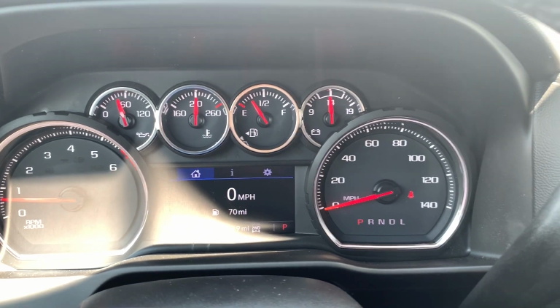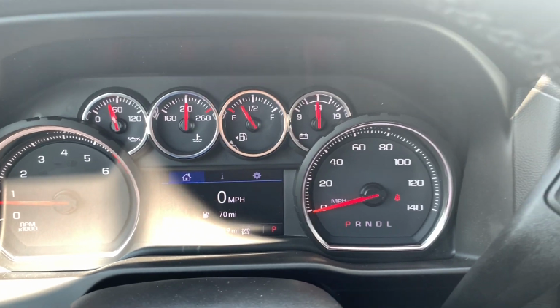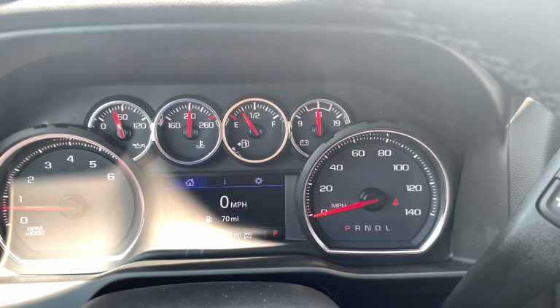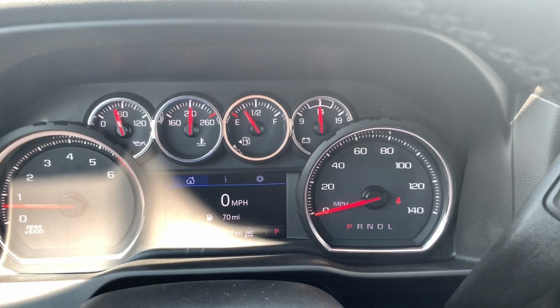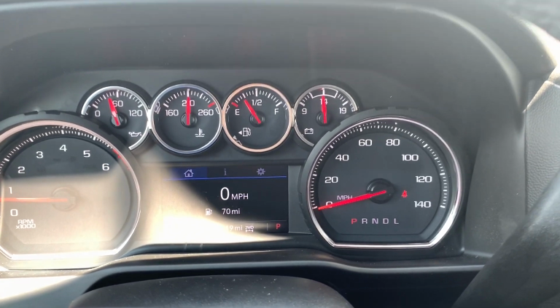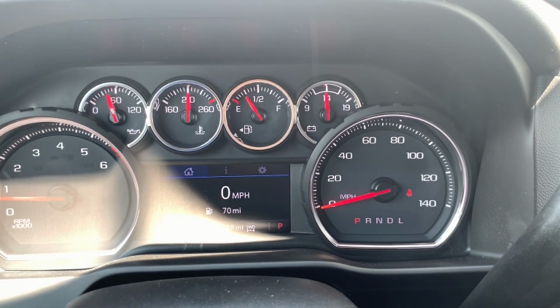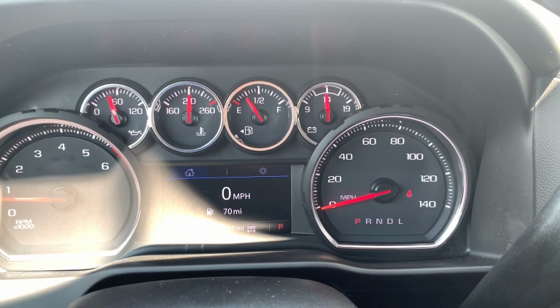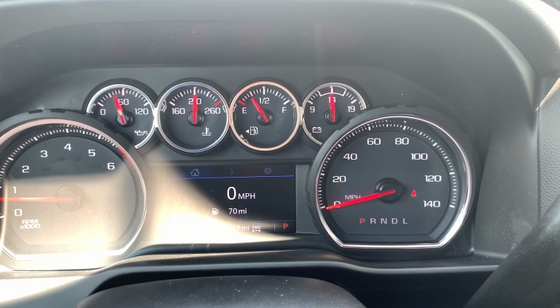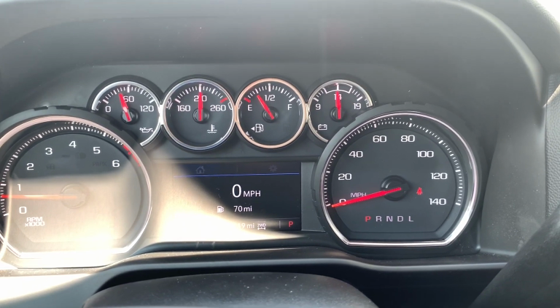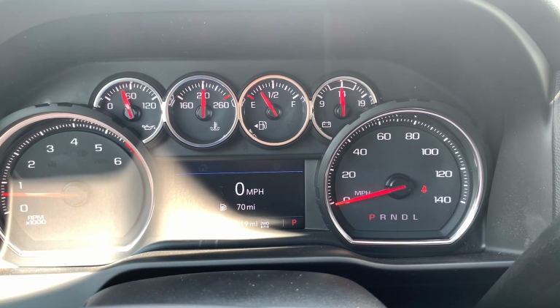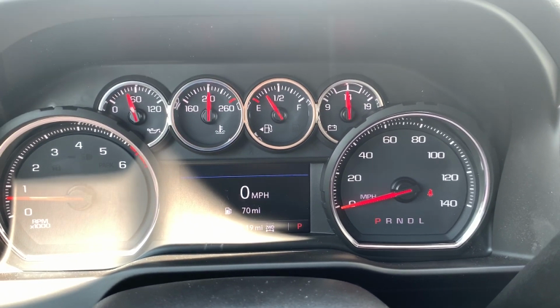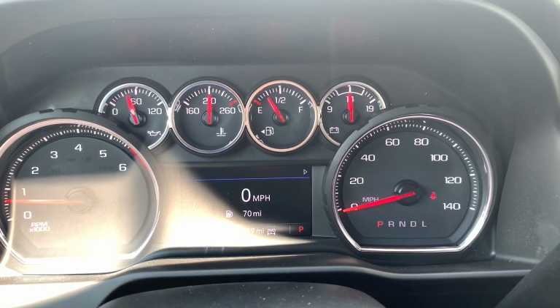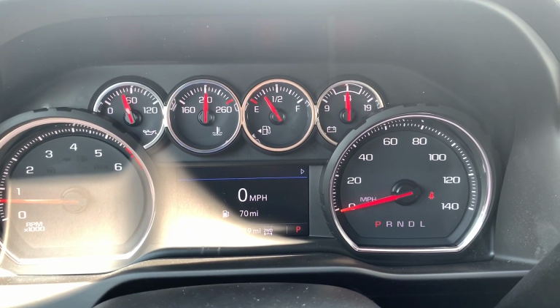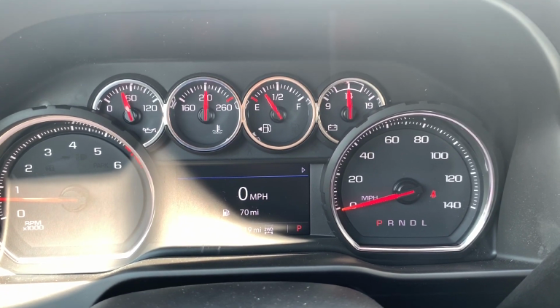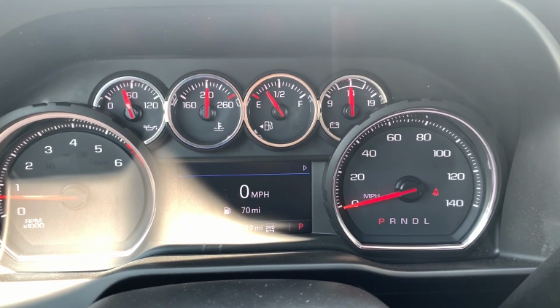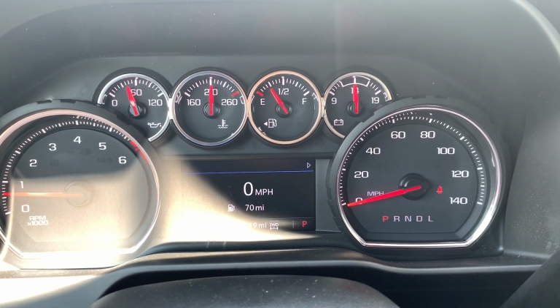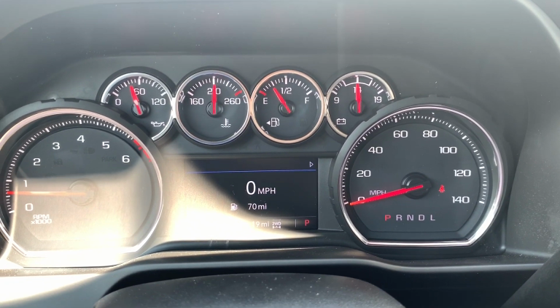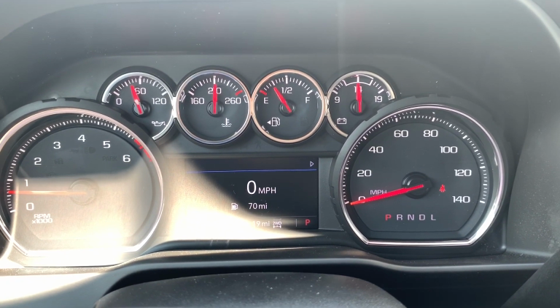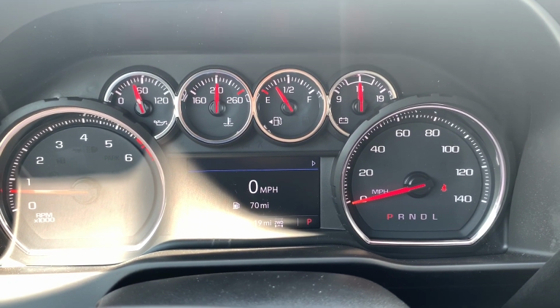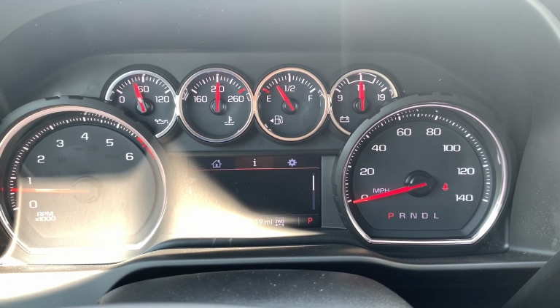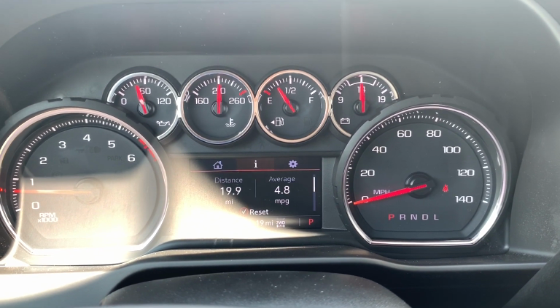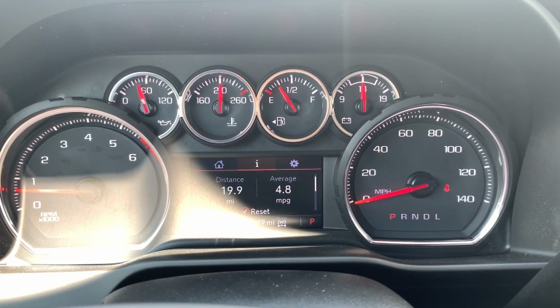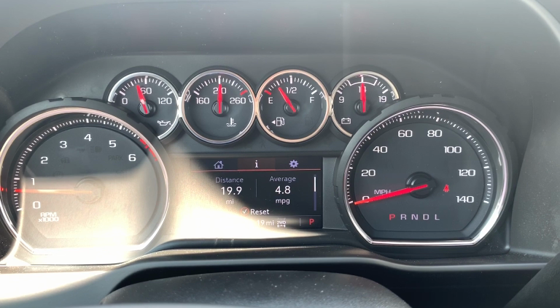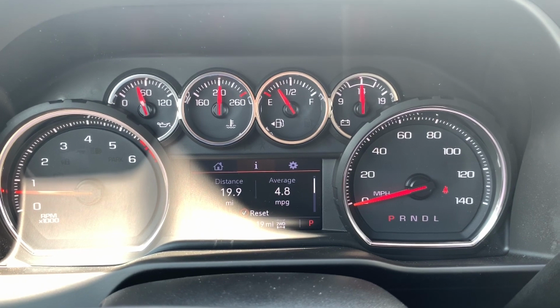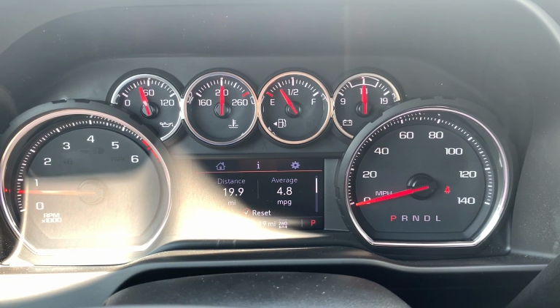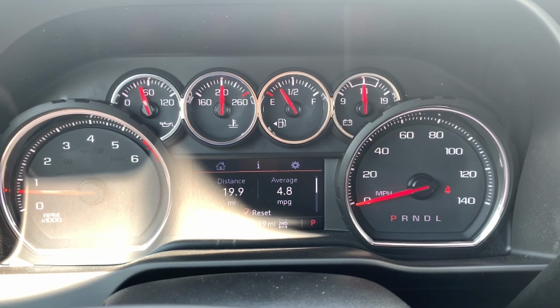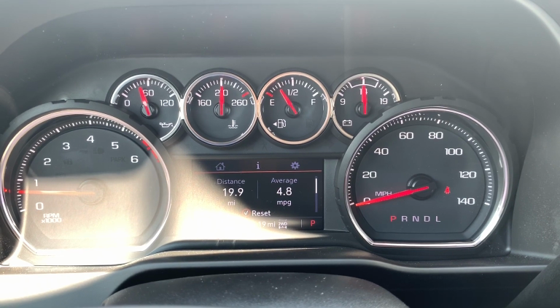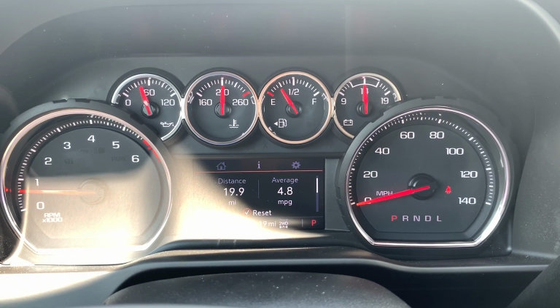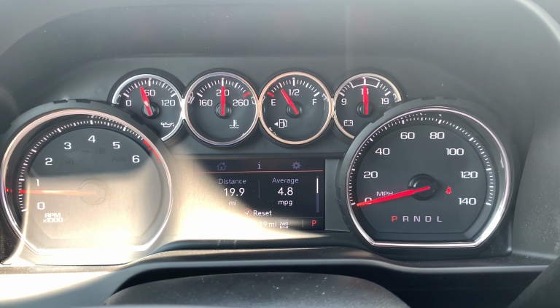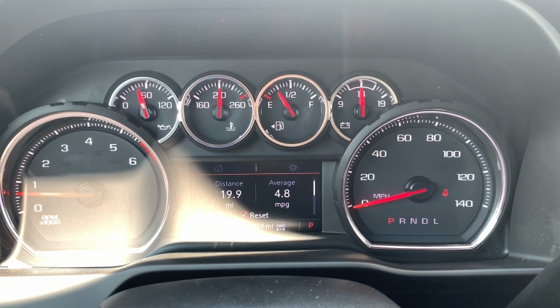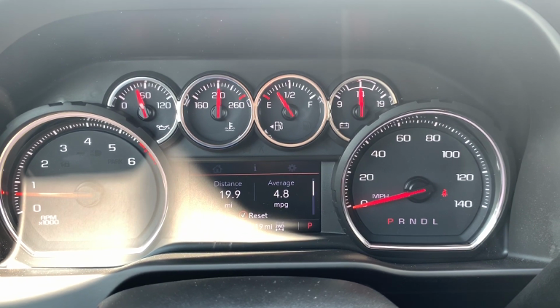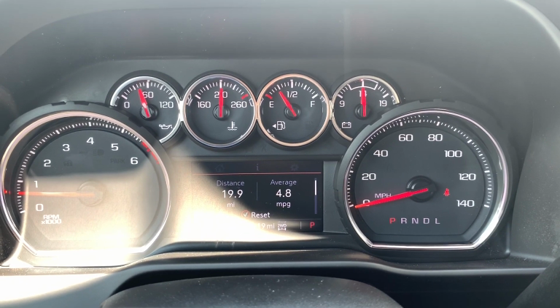On the instrument cluster screen you have your speed with fuel range and your distance display.